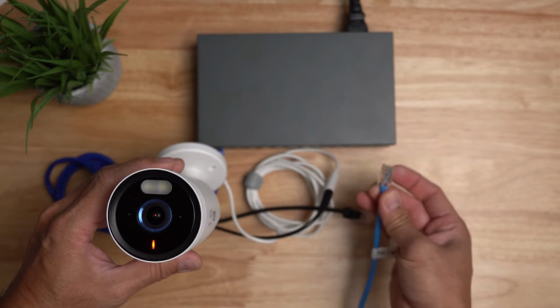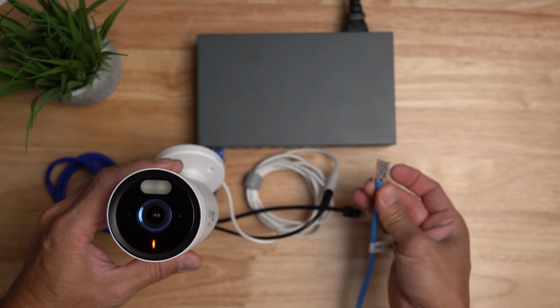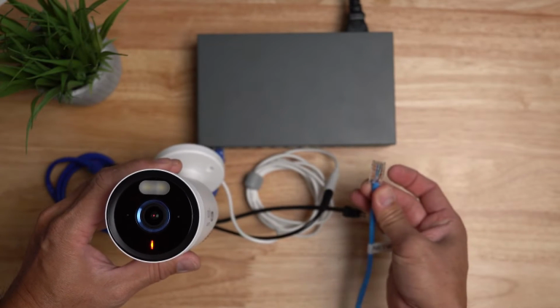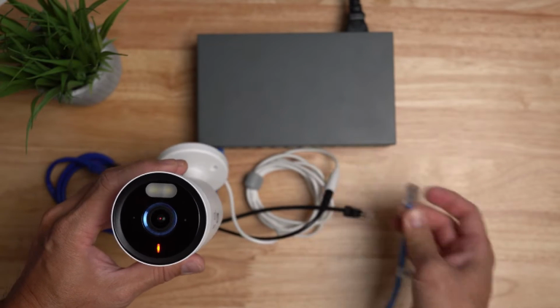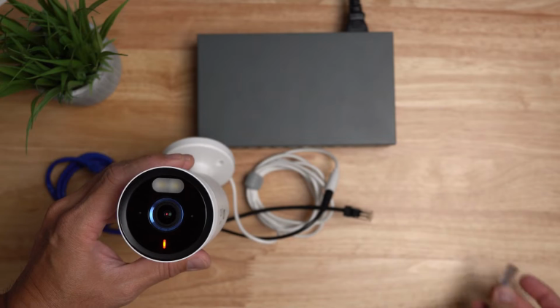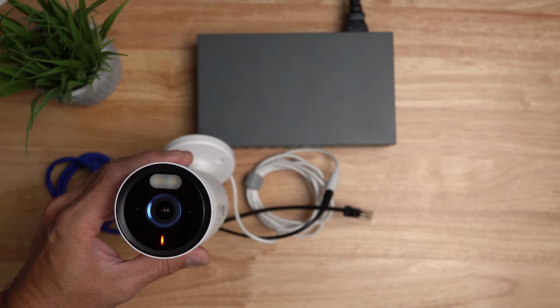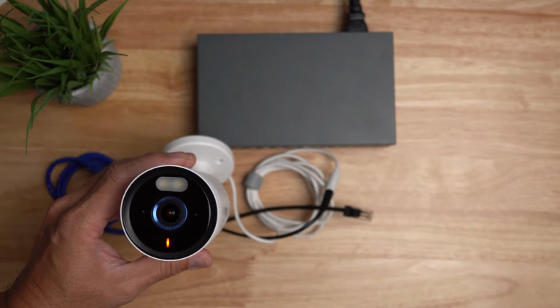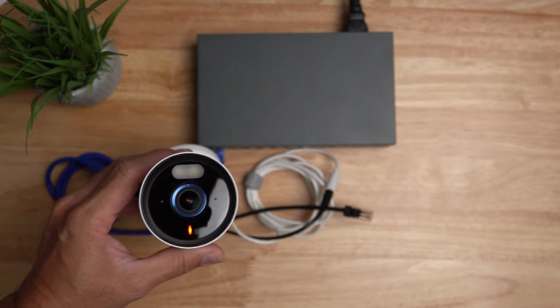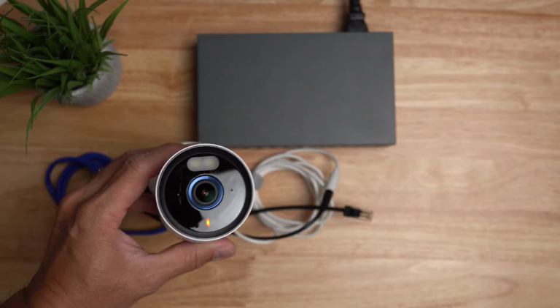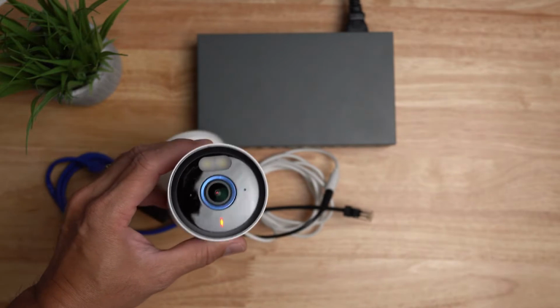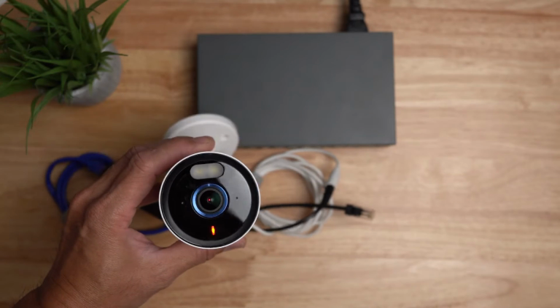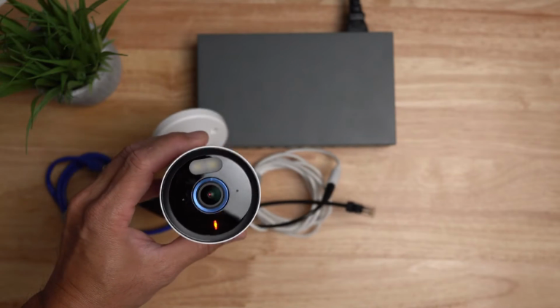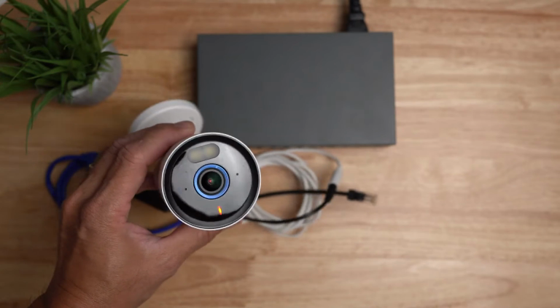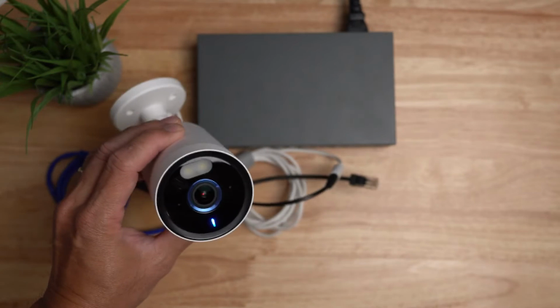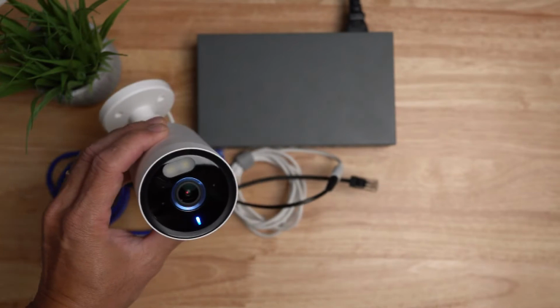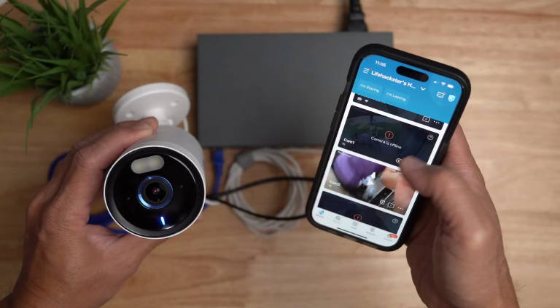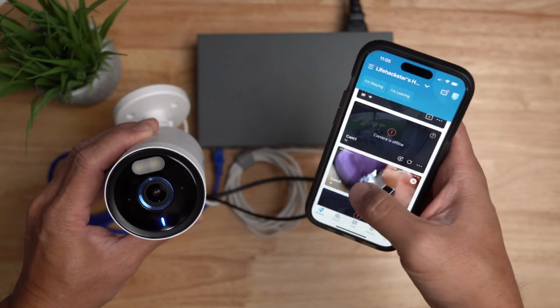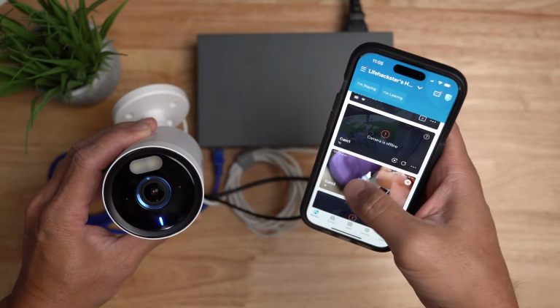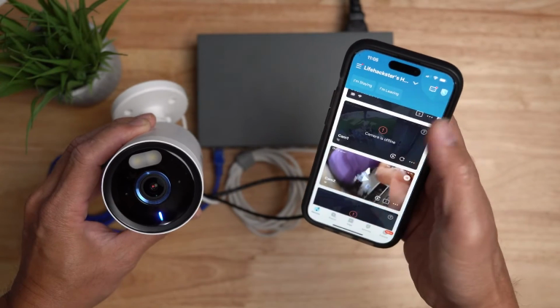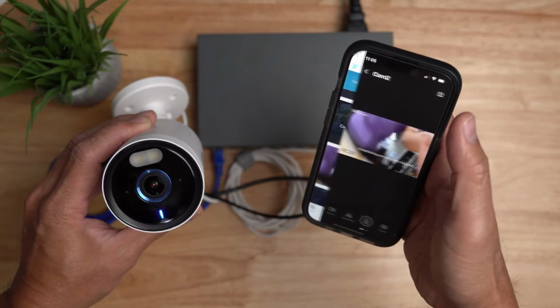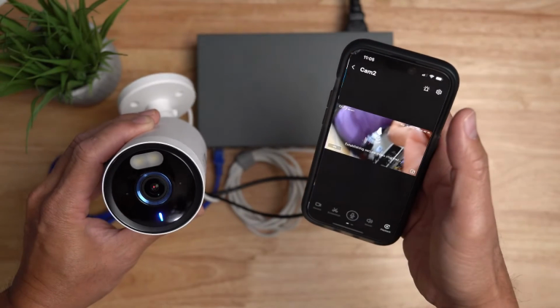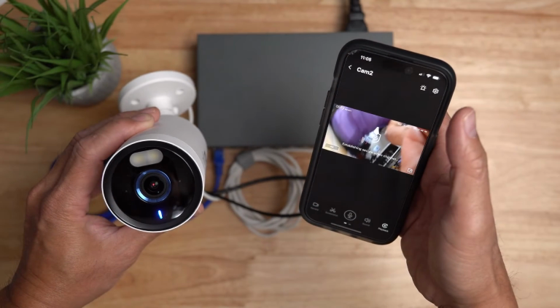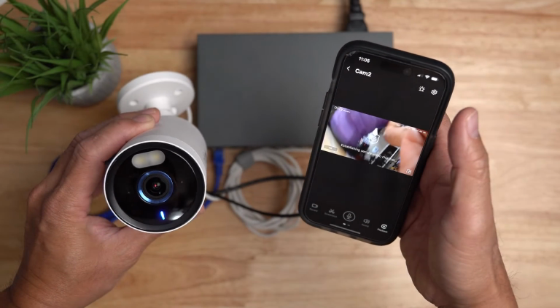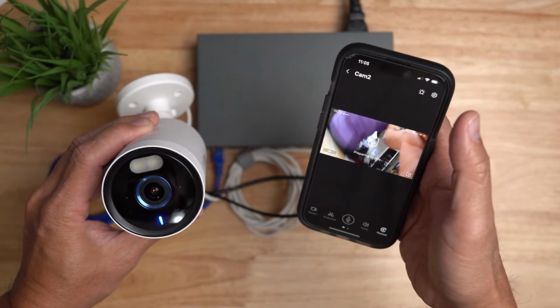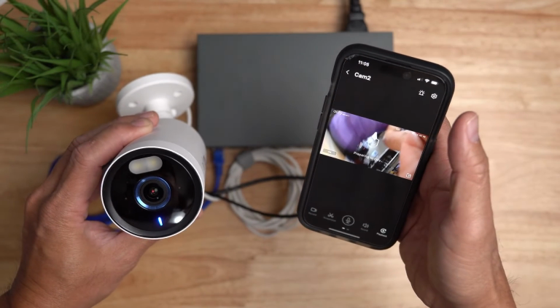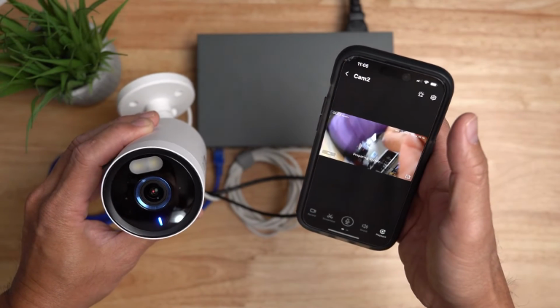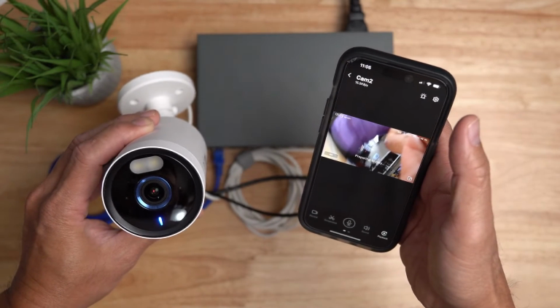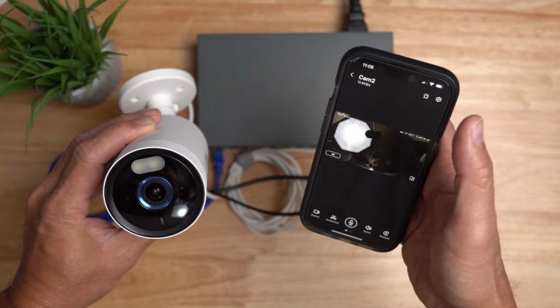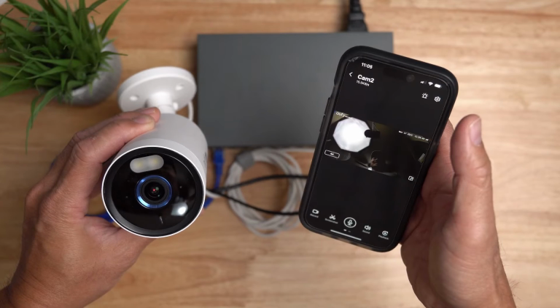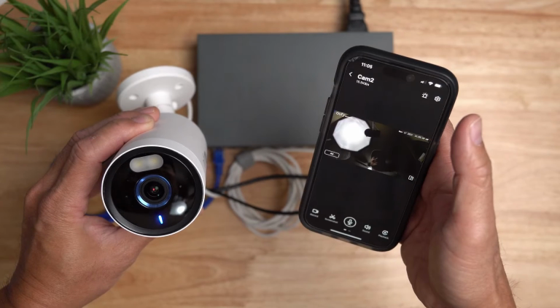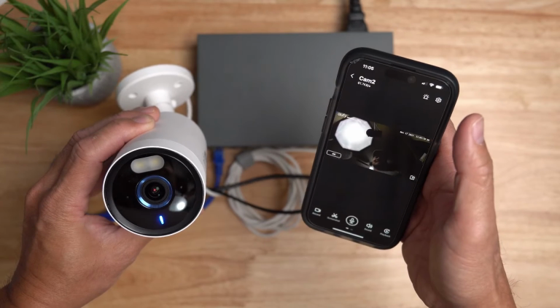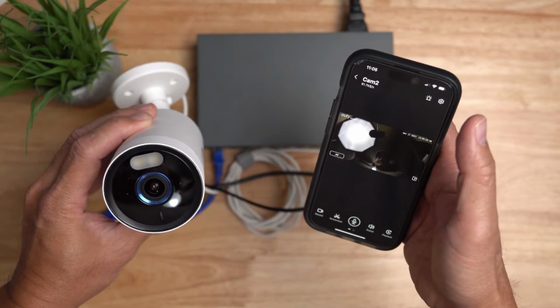This Eufy camera only connects to Wi-Fi, and when you open up the camera on the Eufy app you will see that it is working.